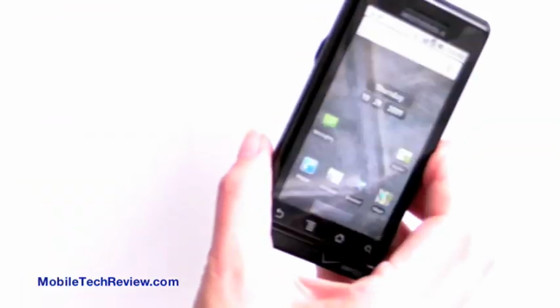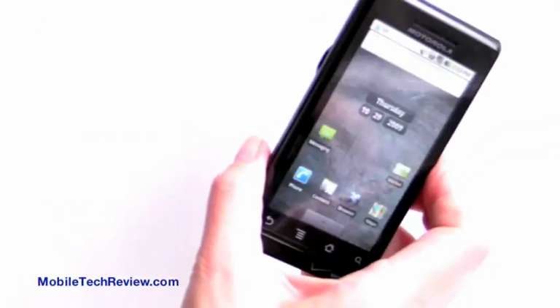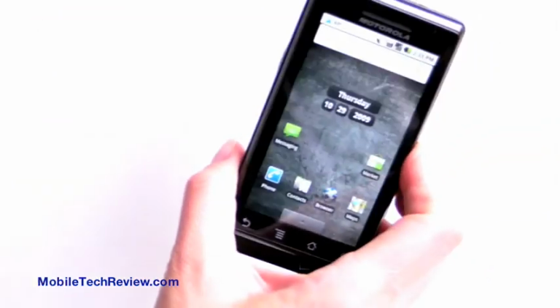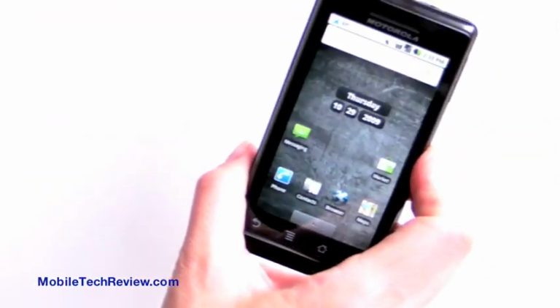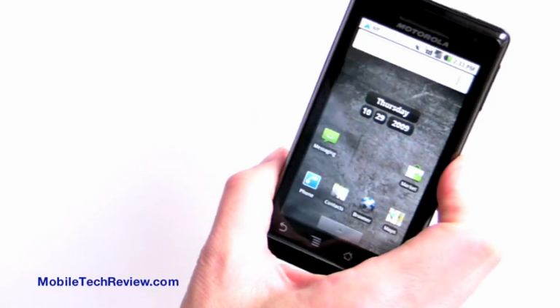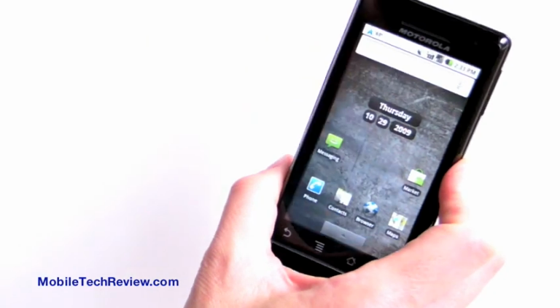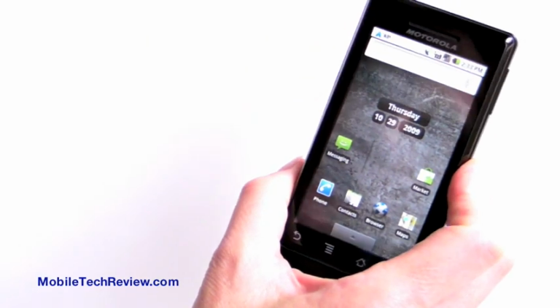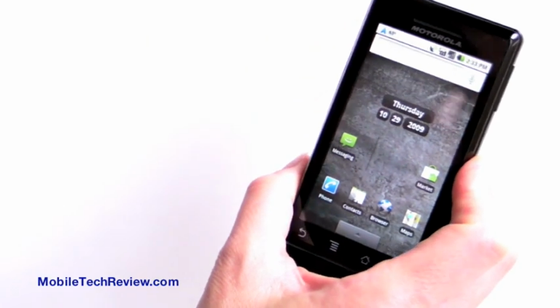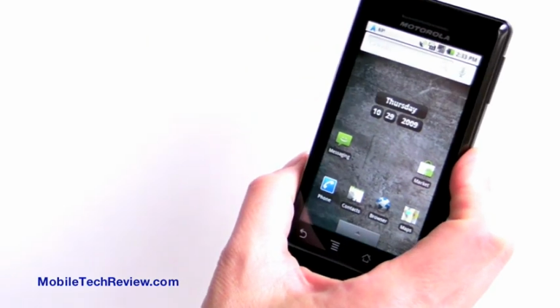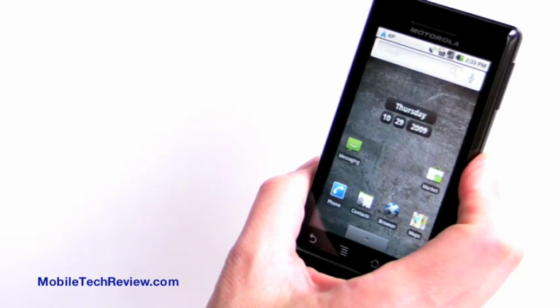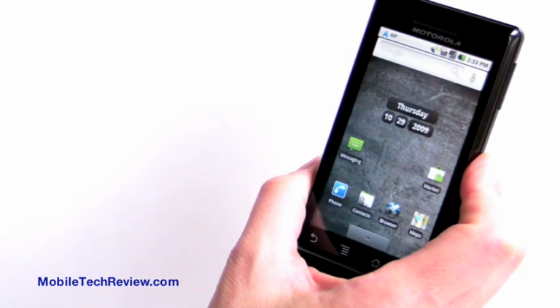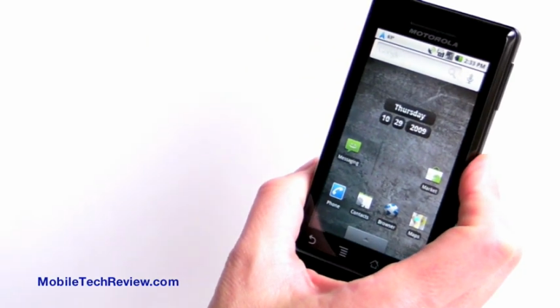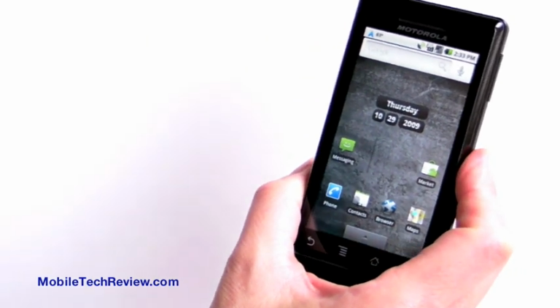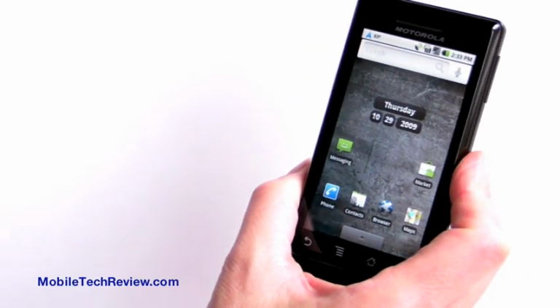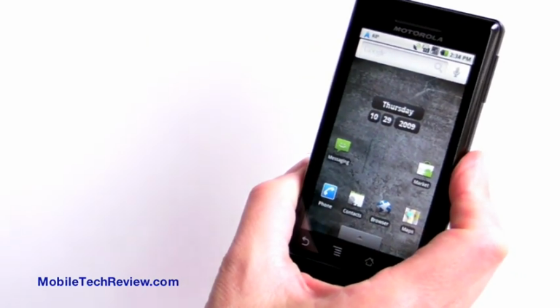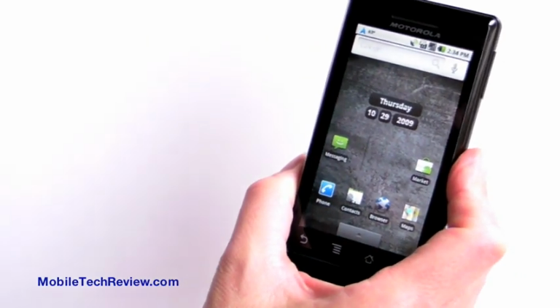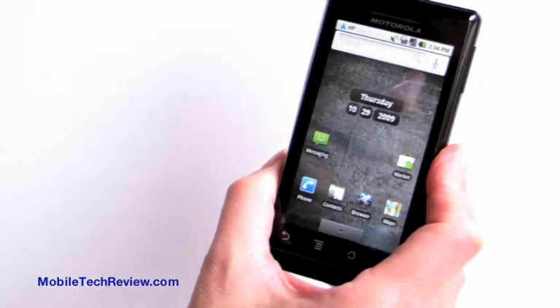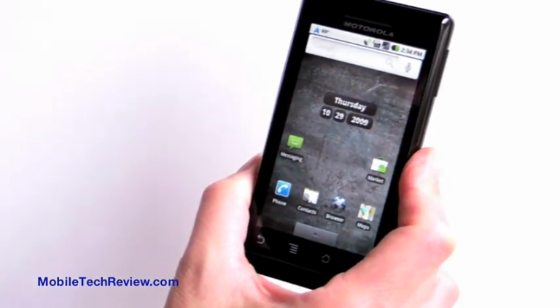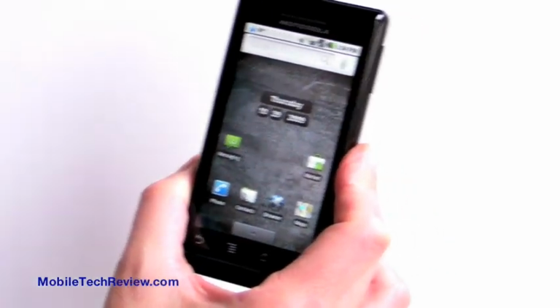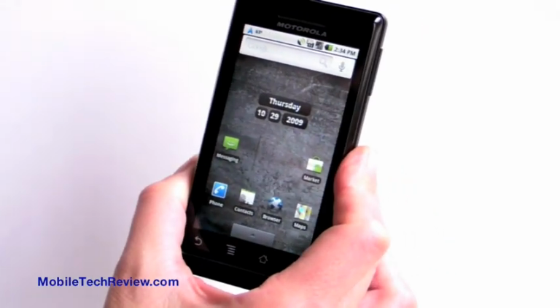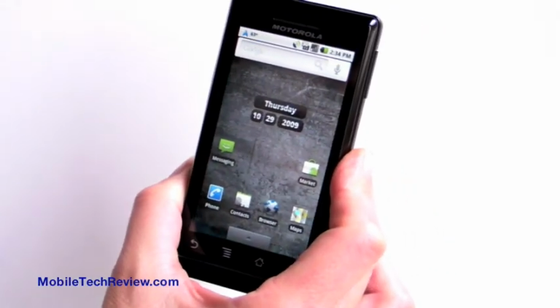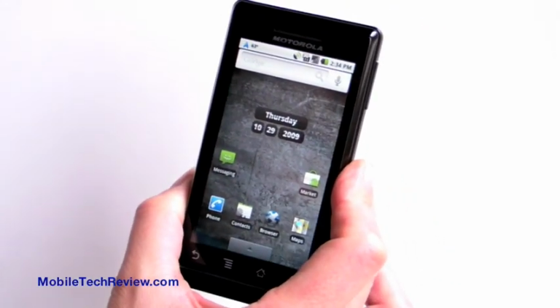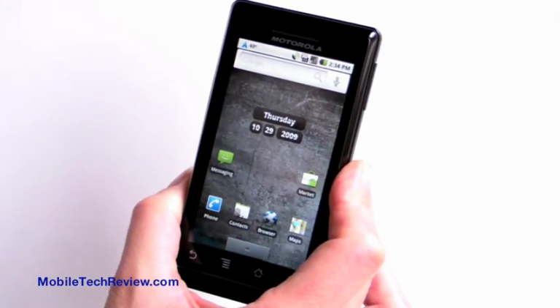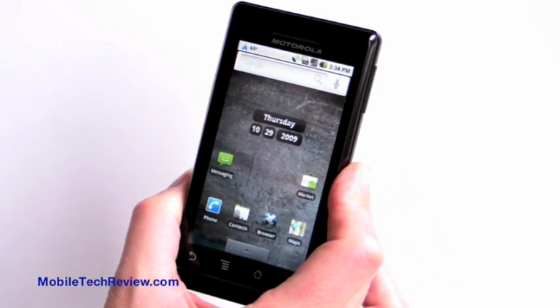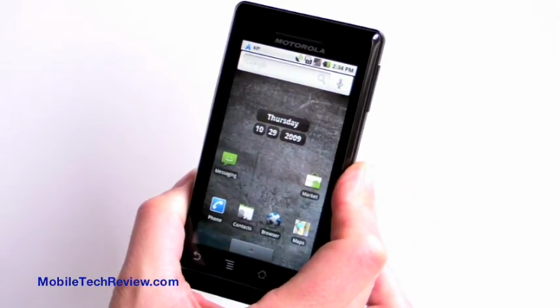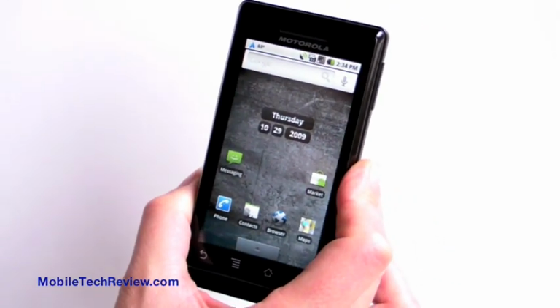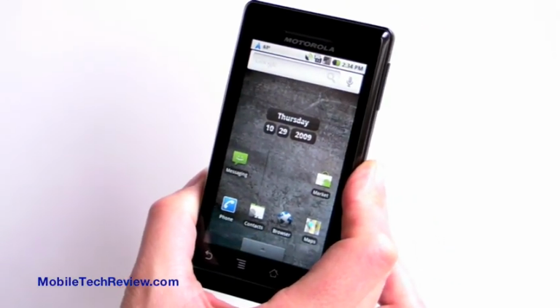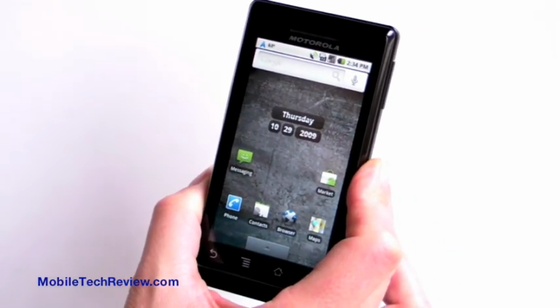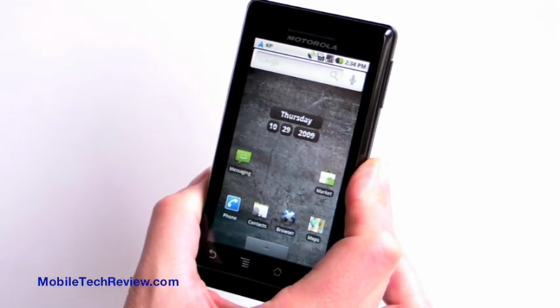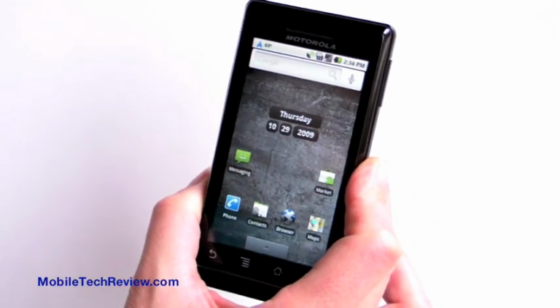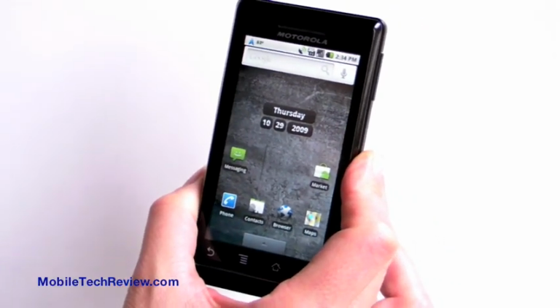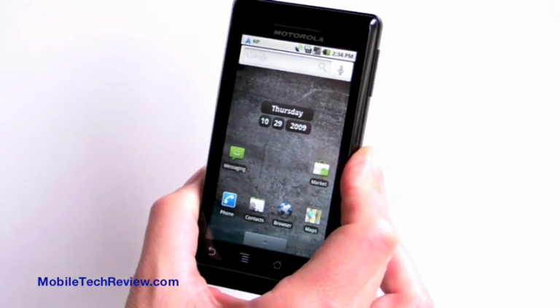So that's the Droid by Motorola on Verizon. Visit Mobile Tech Review to read our full review.